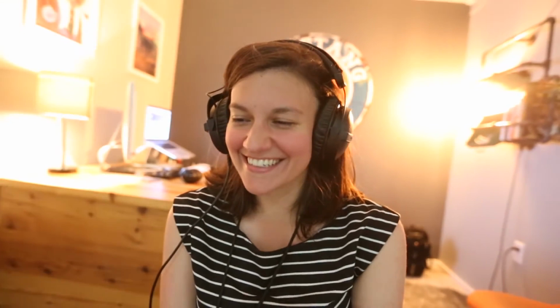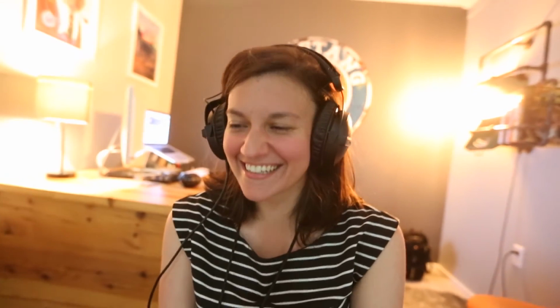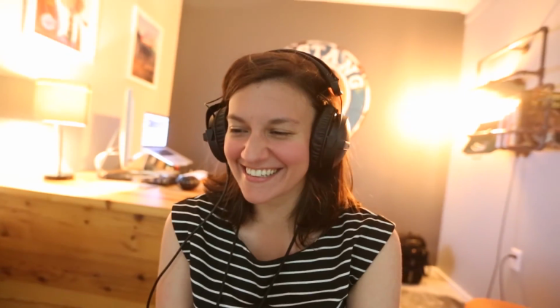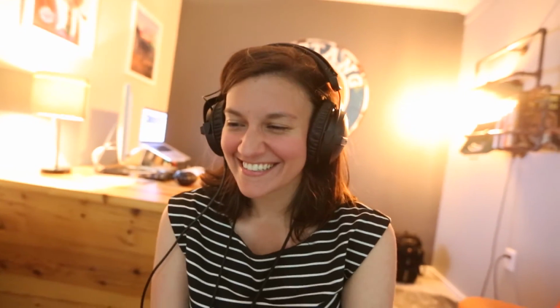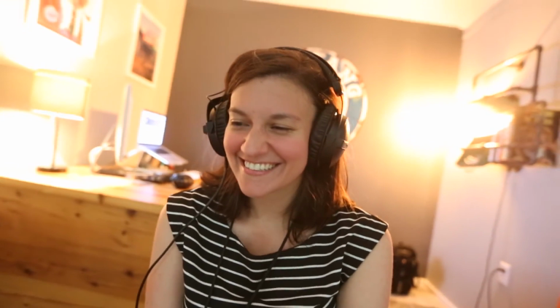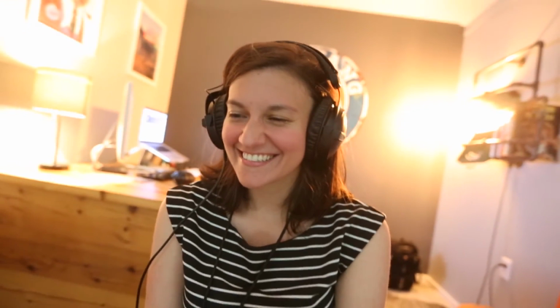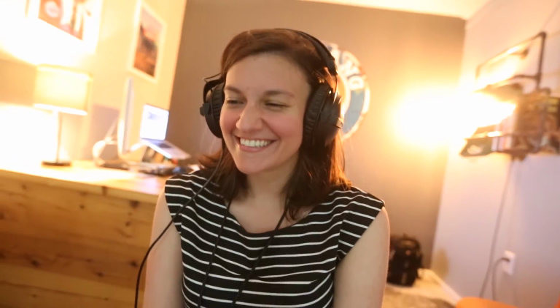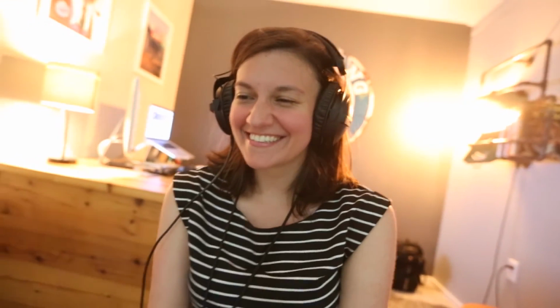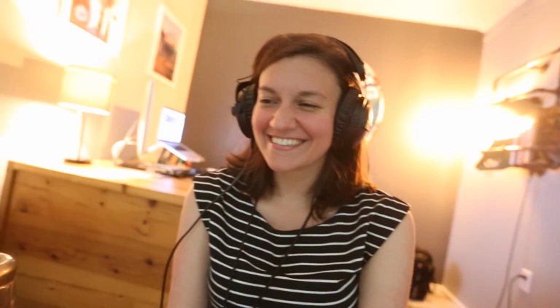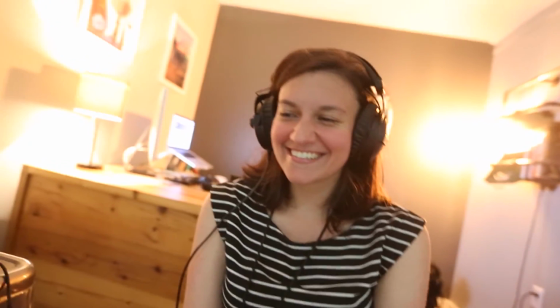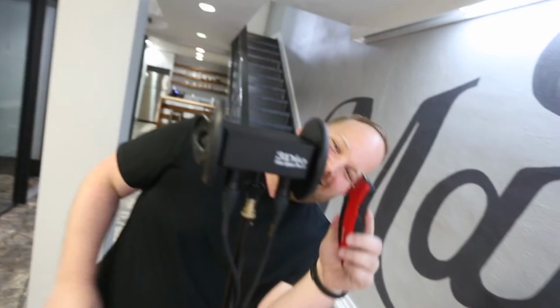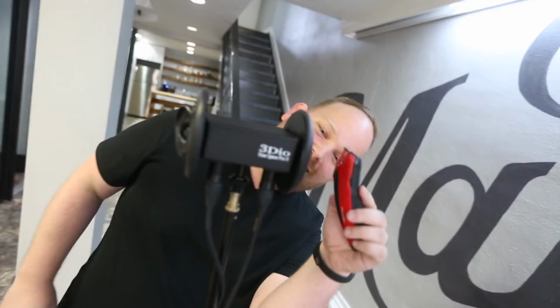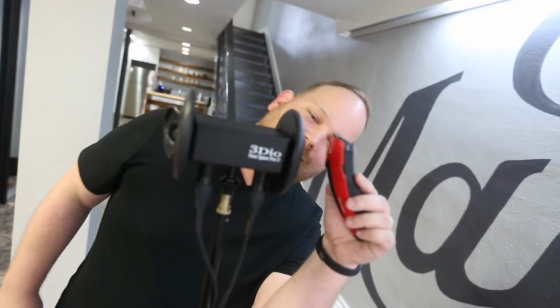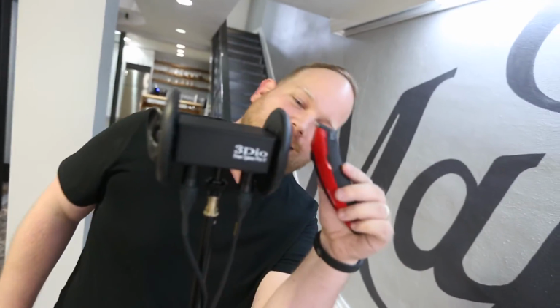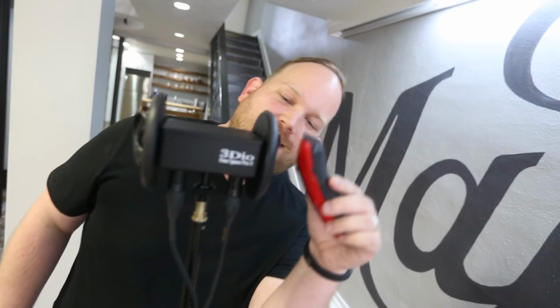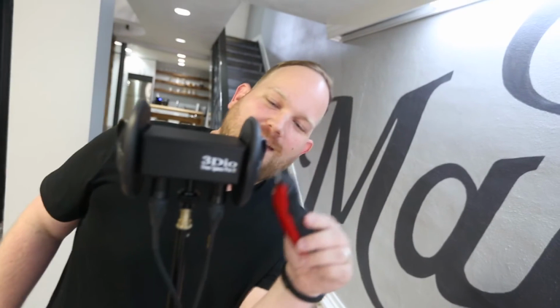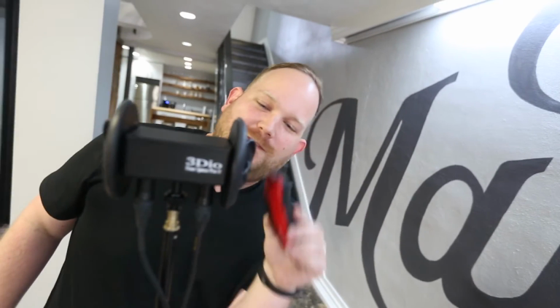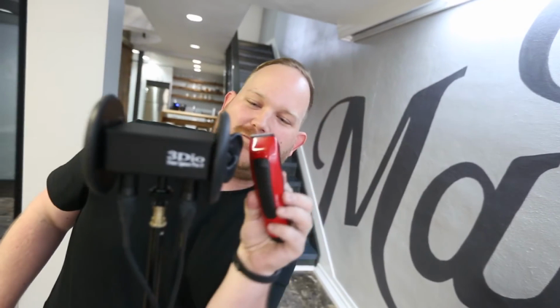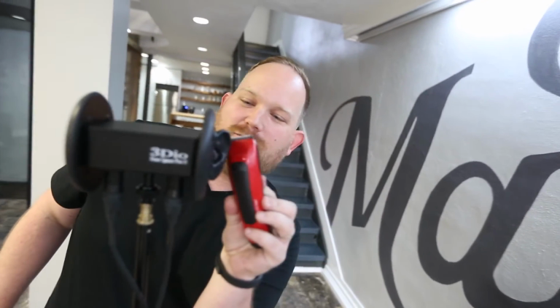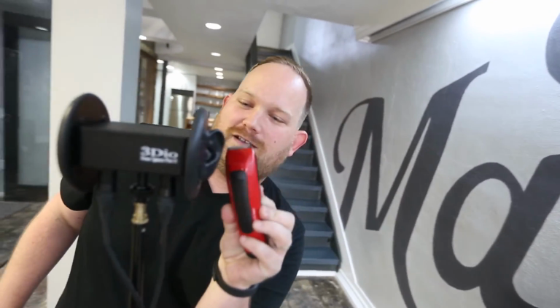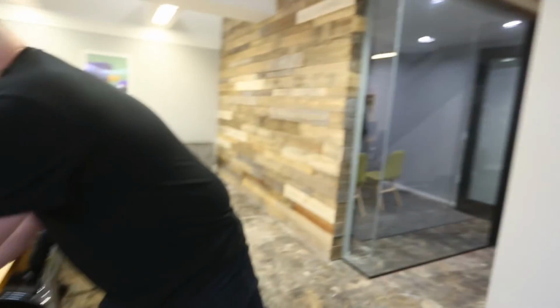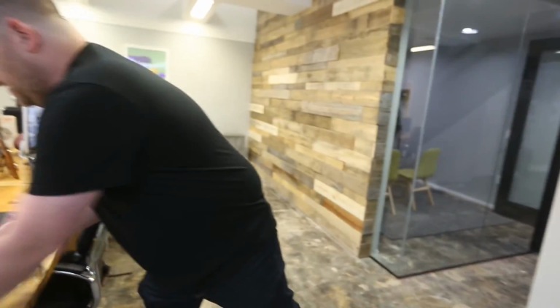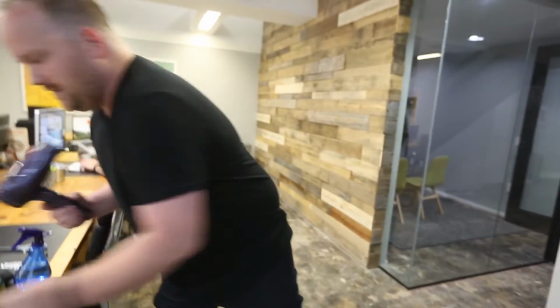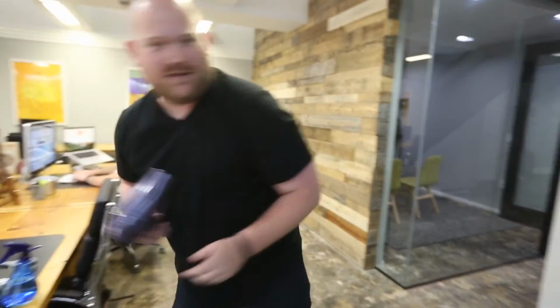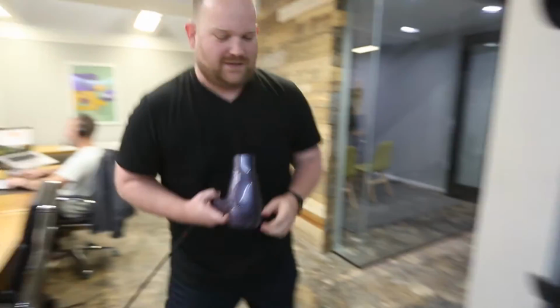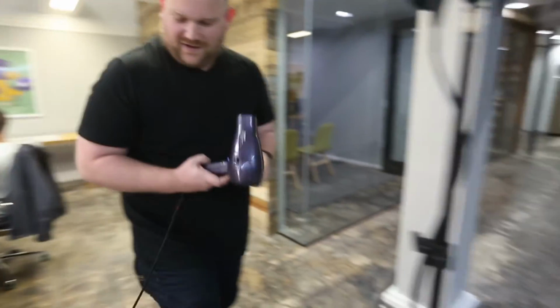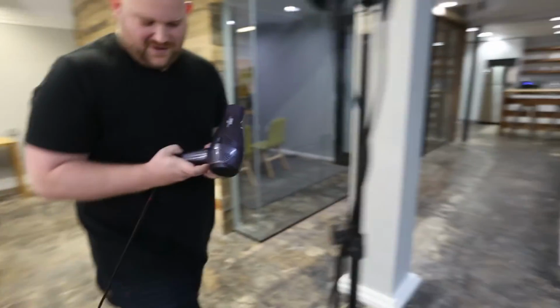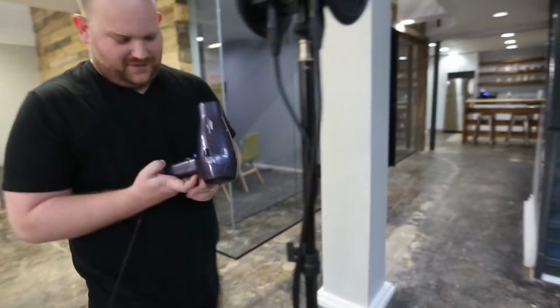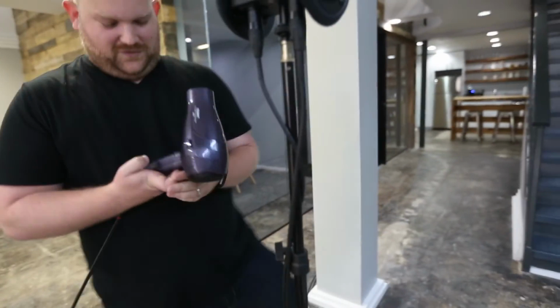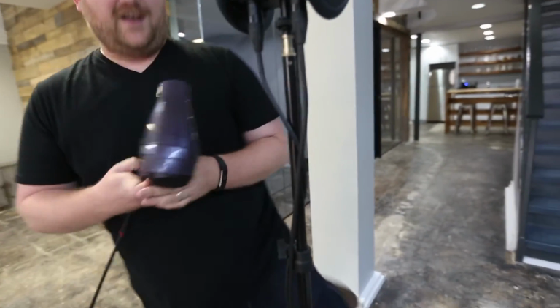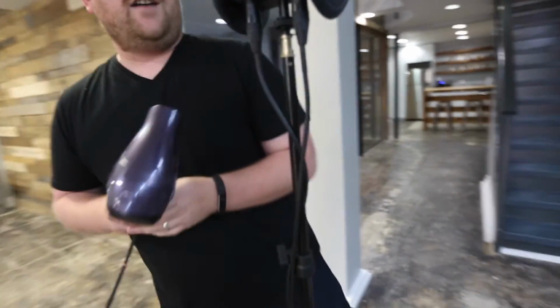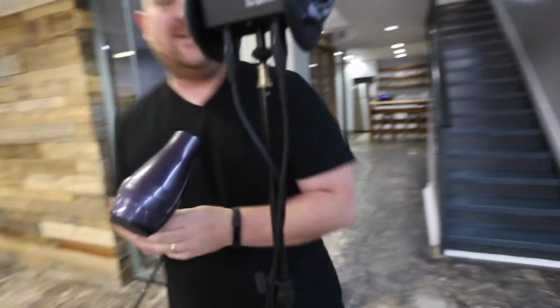A little closer. Sorry. I'm just about done. Let's dry you off here.